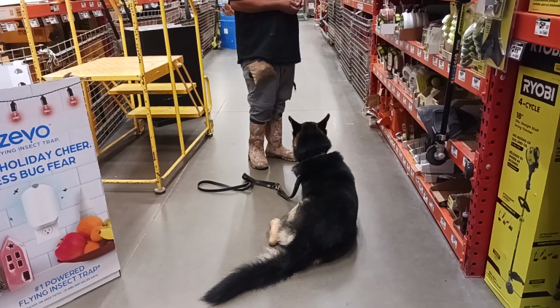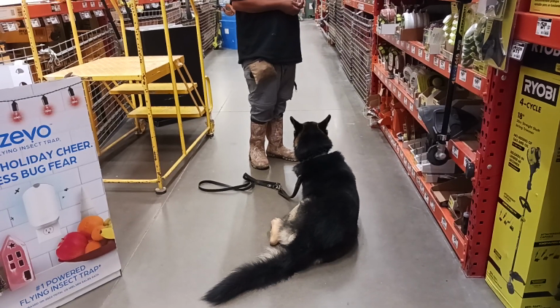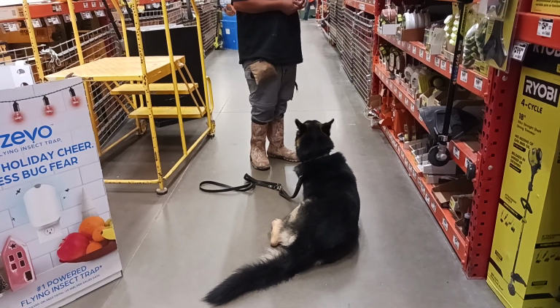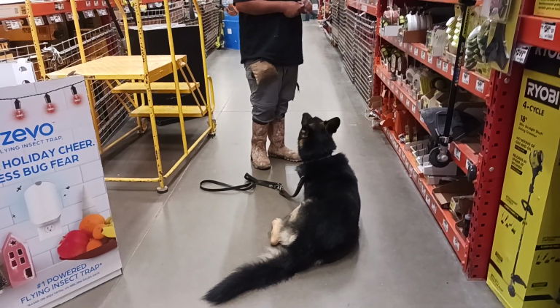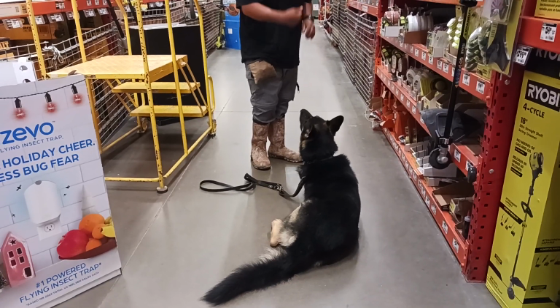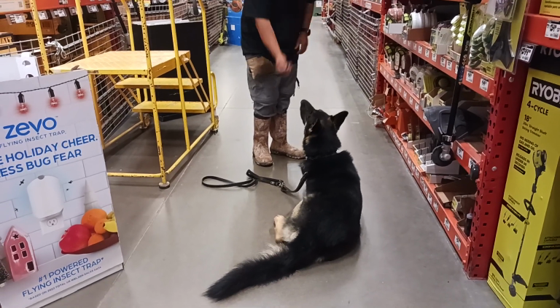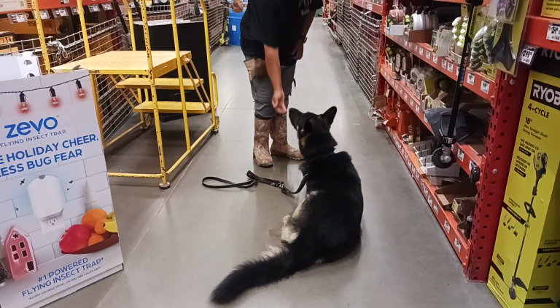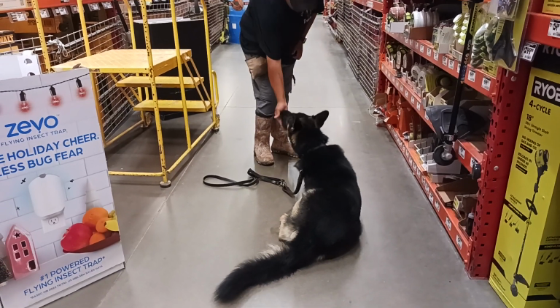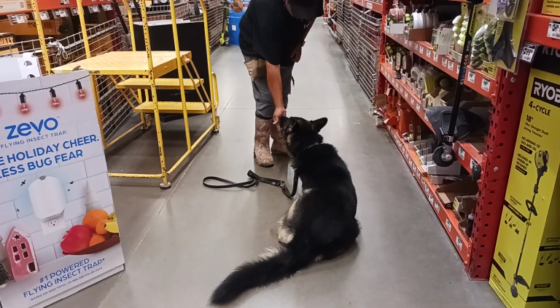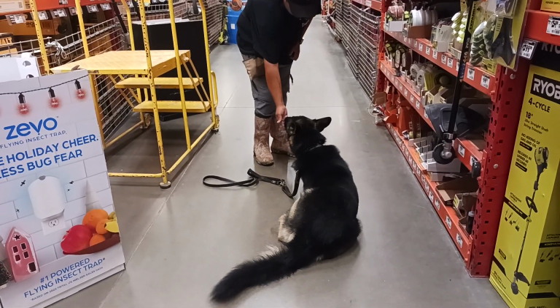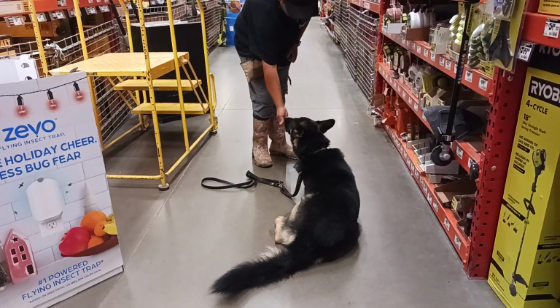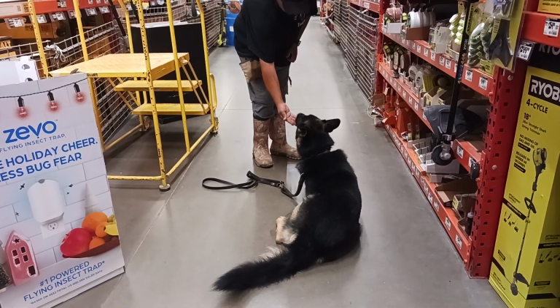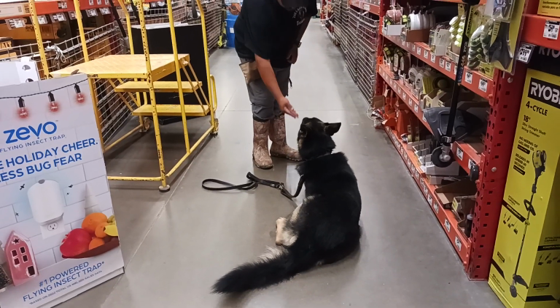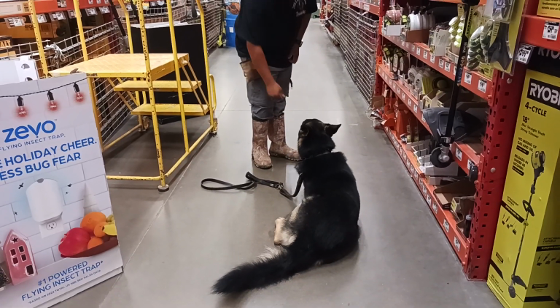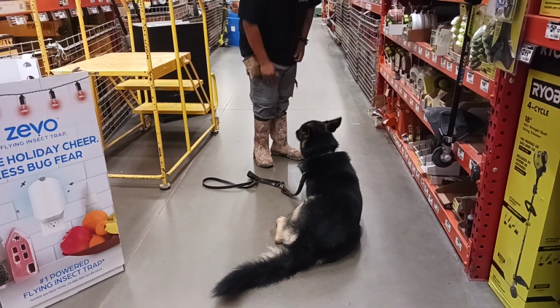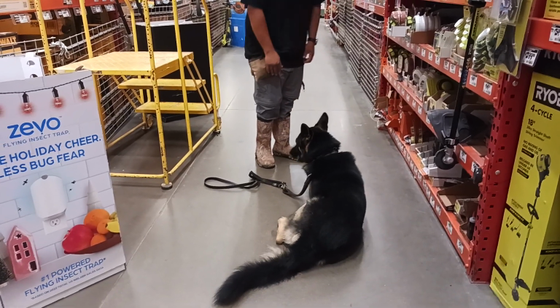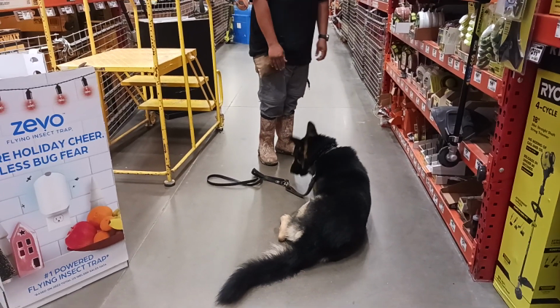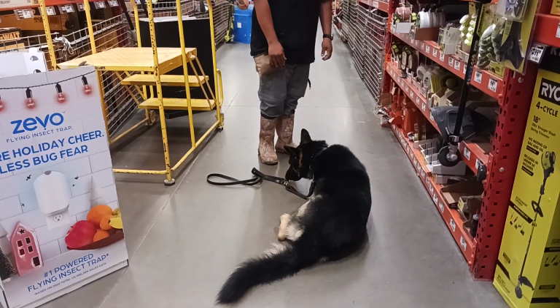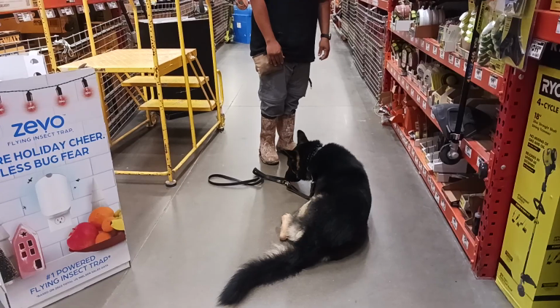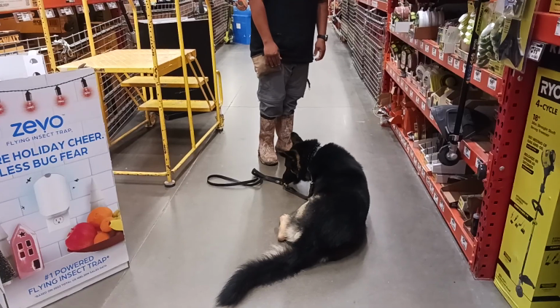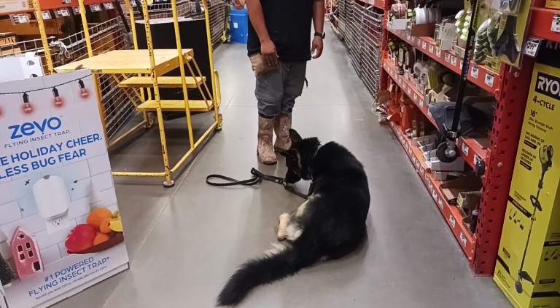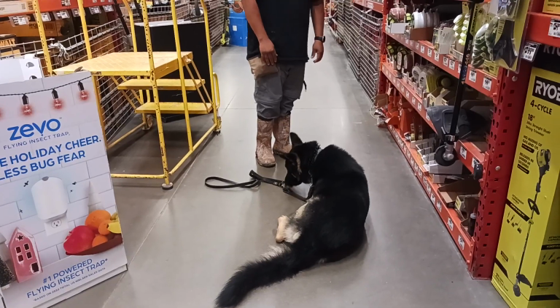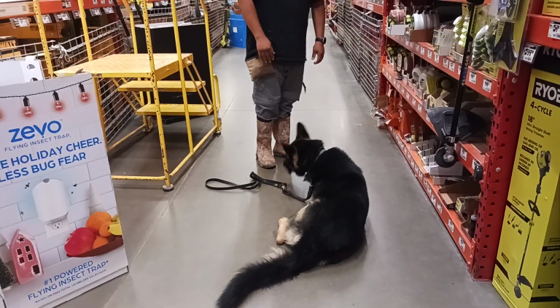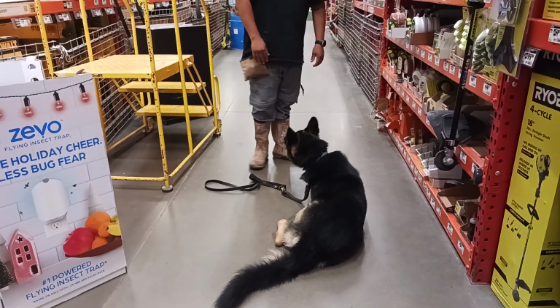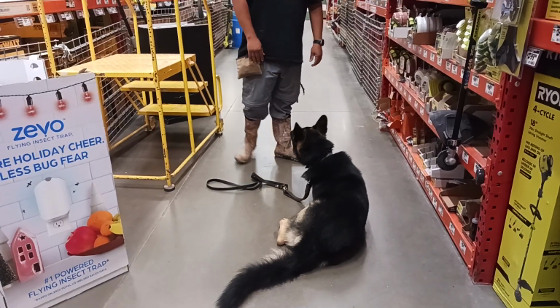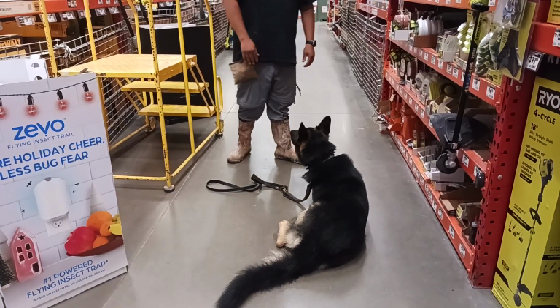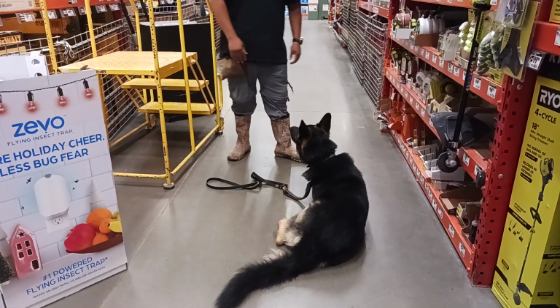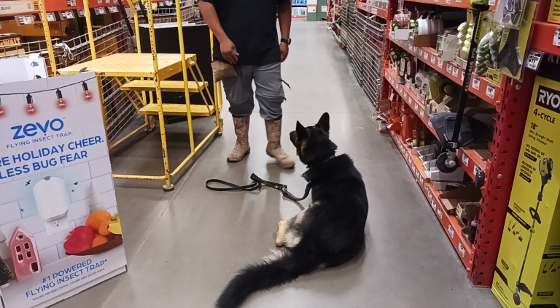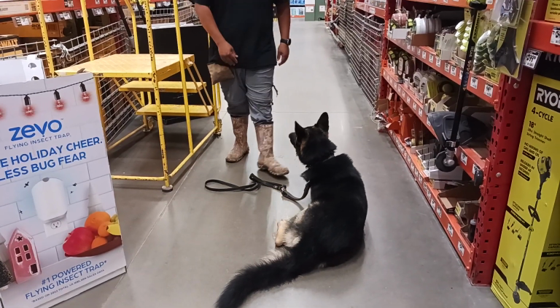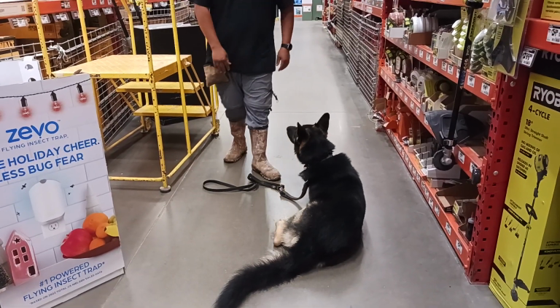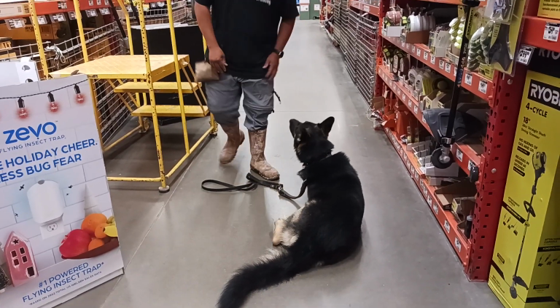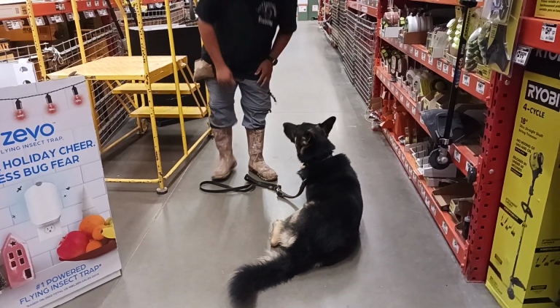He does a good job. Good boy. Good boy, Rucky. All right, we'll go ahead and cut it right there.